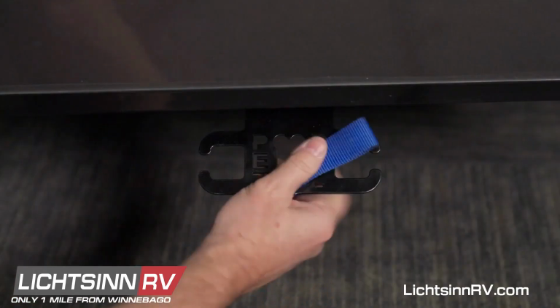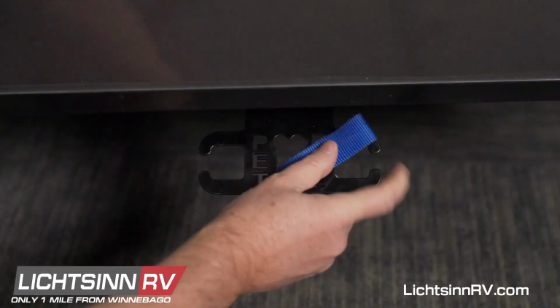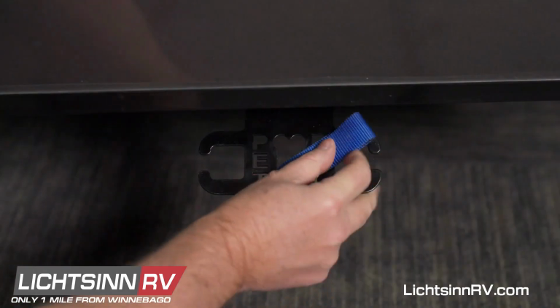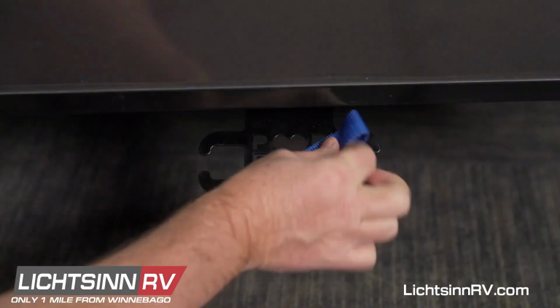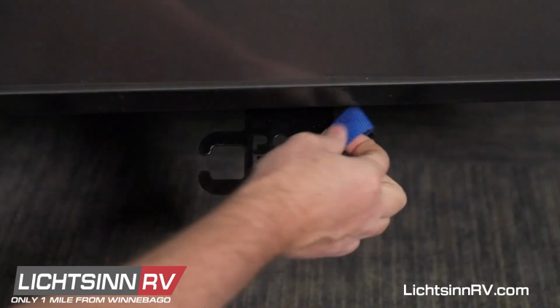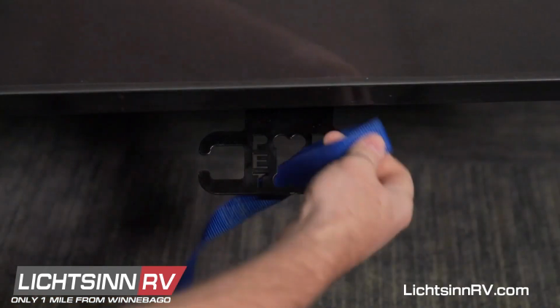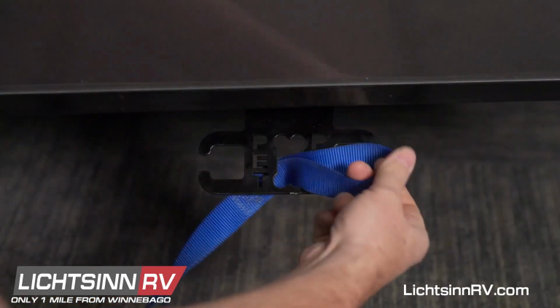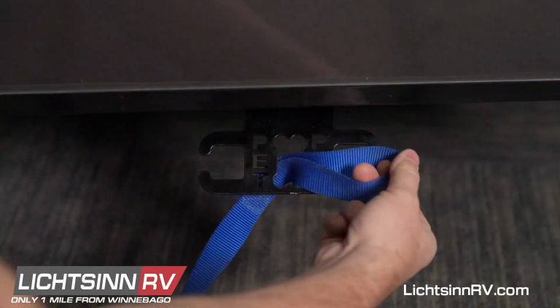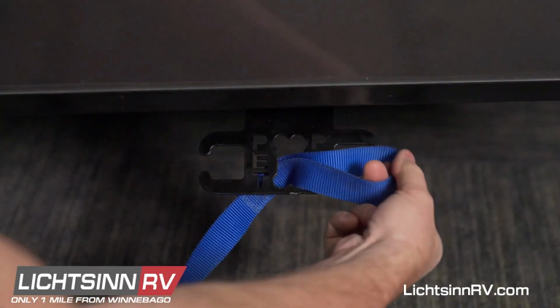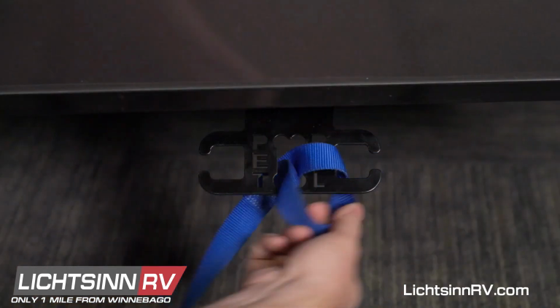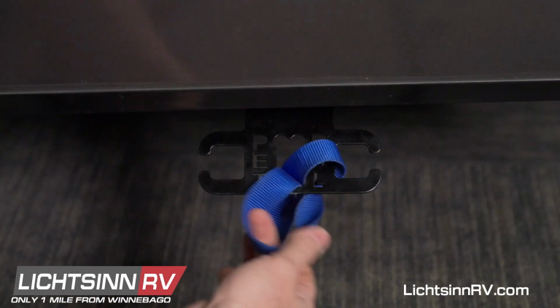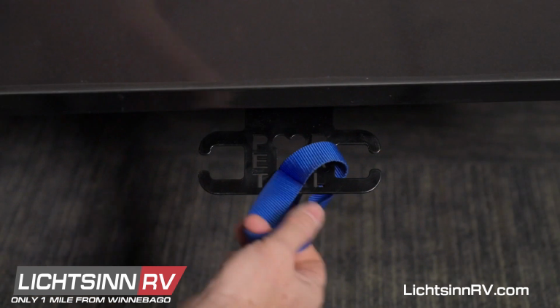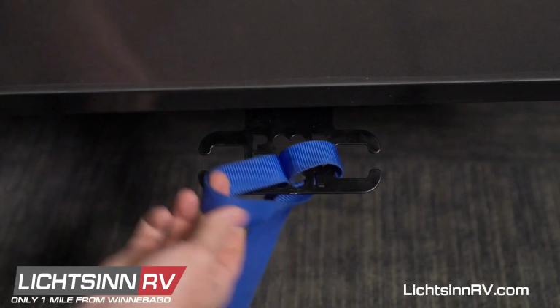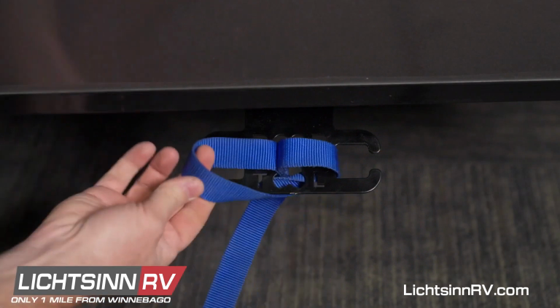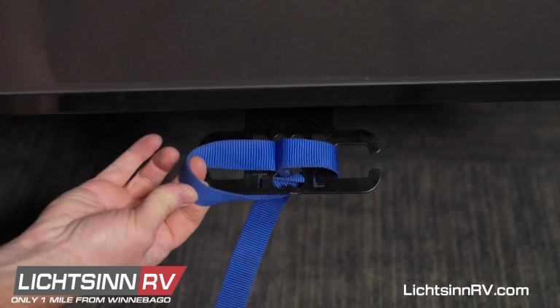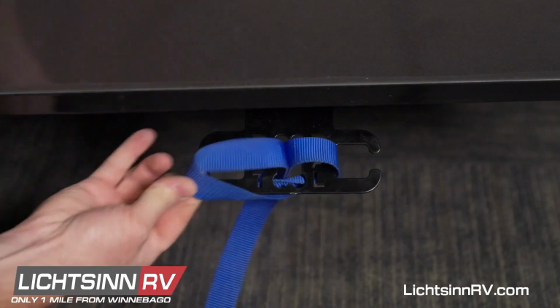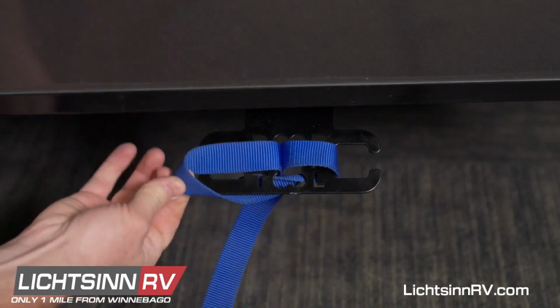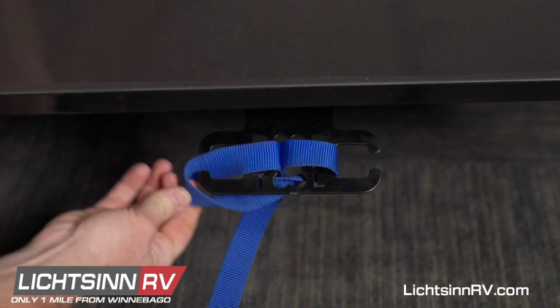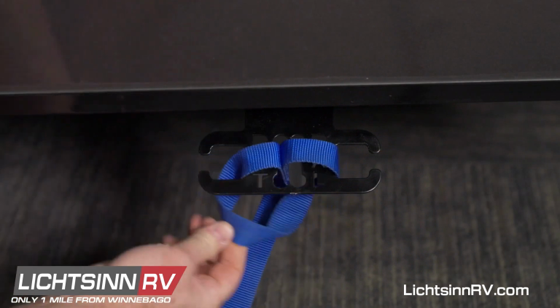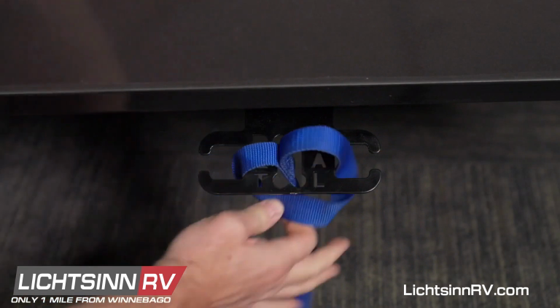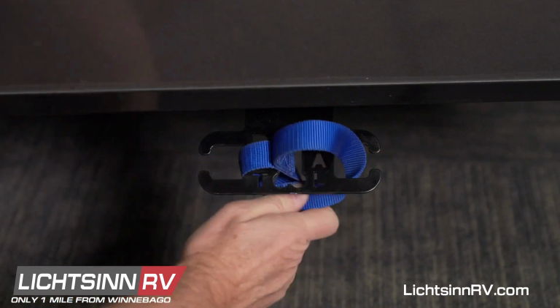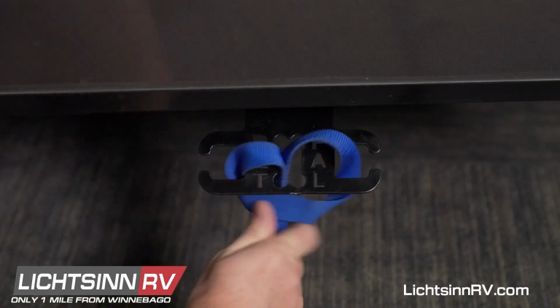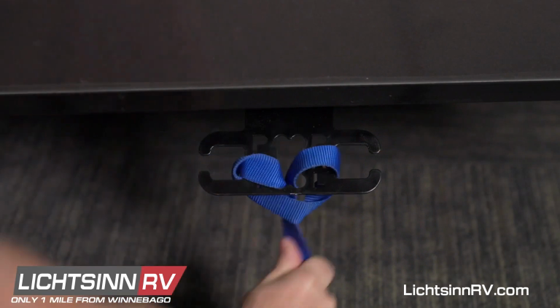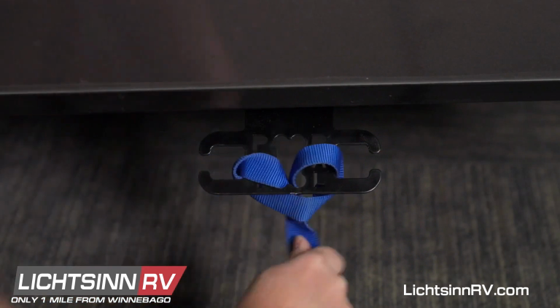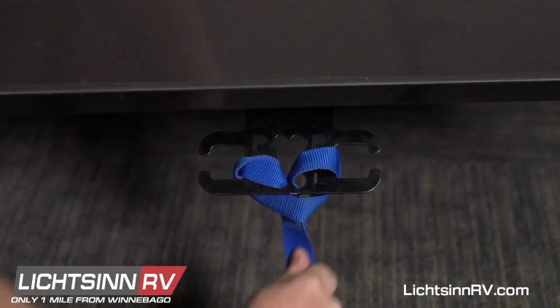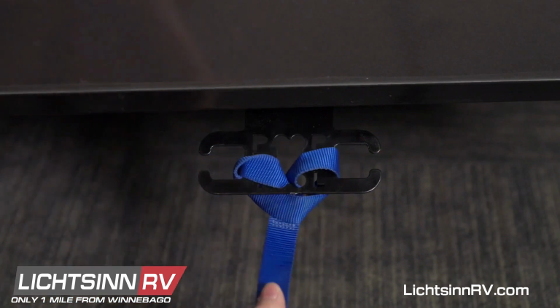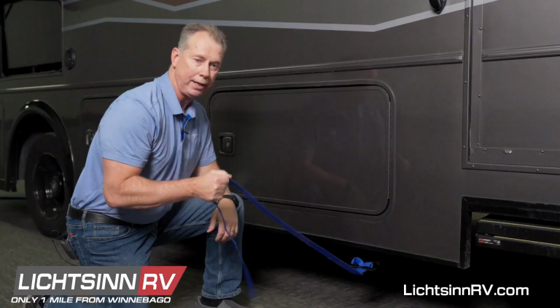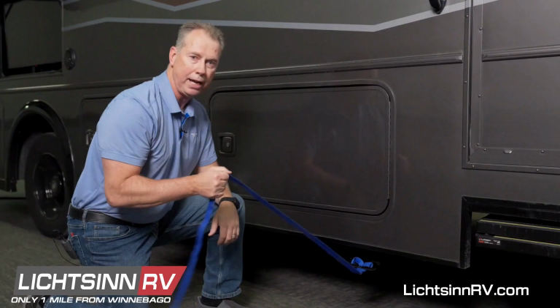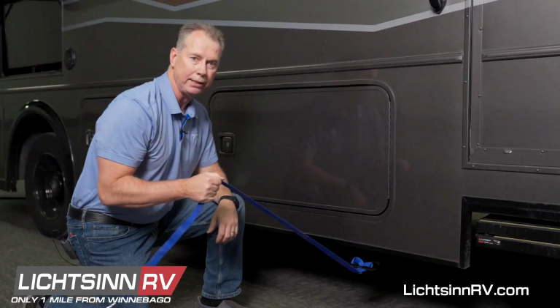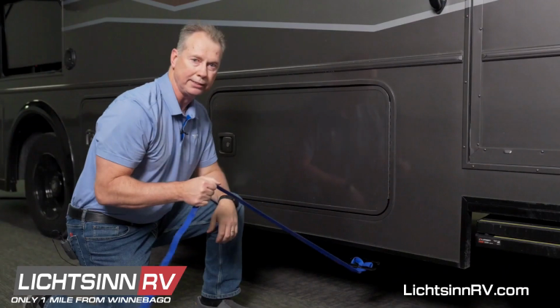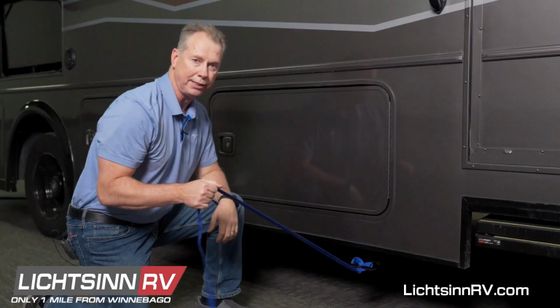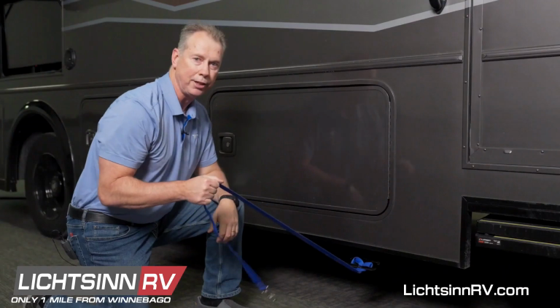Feed the loop through one of these C's, through the other C, and pull it tight. There you have it — nice and secure.